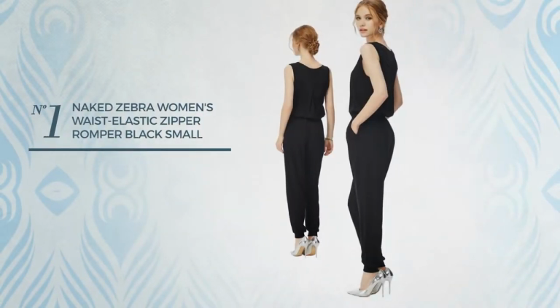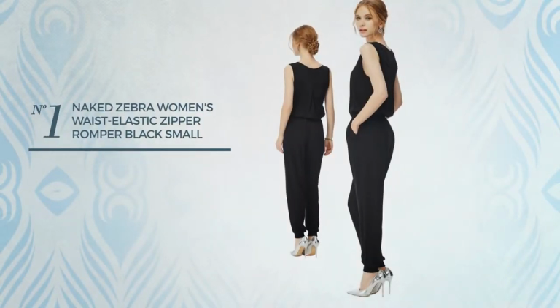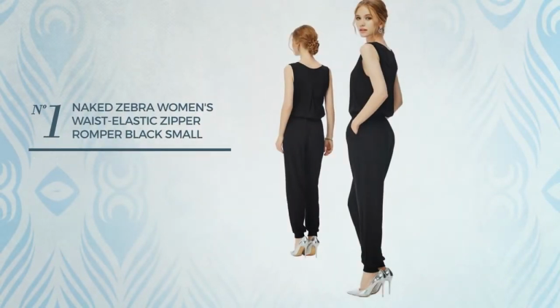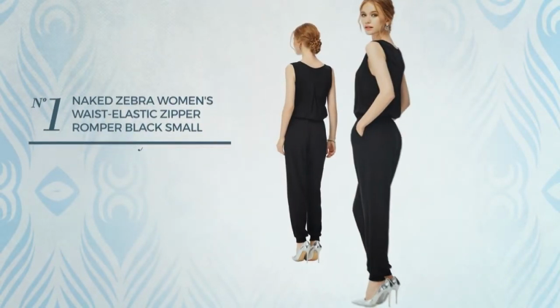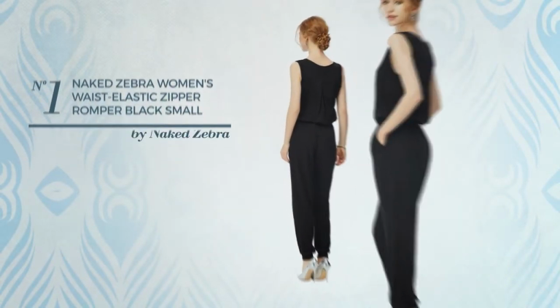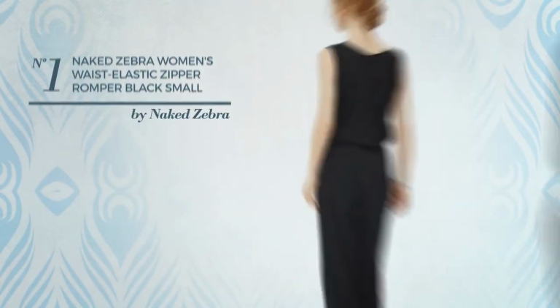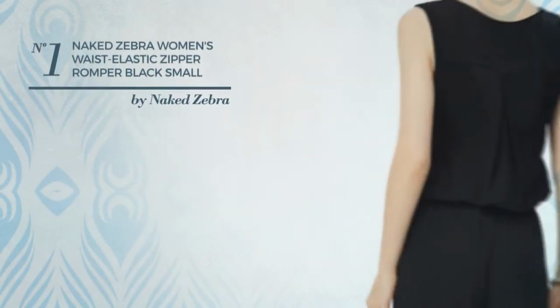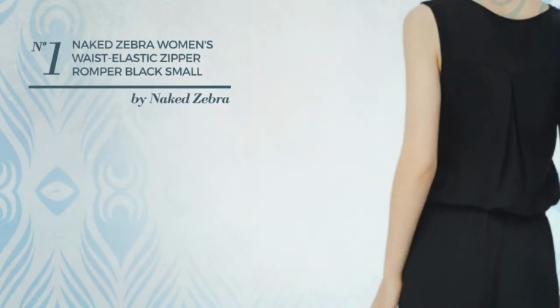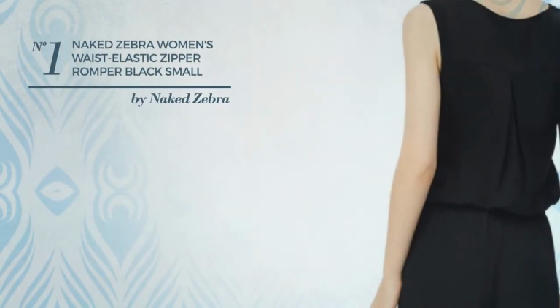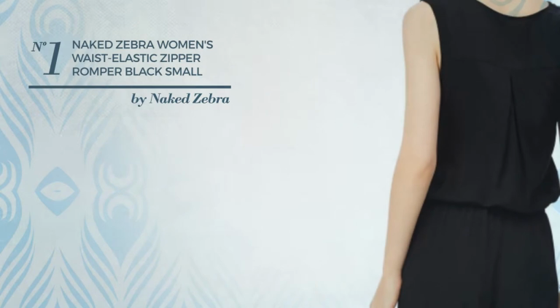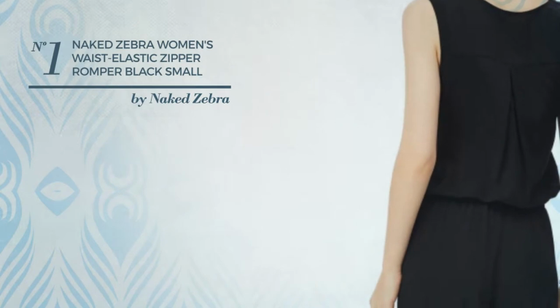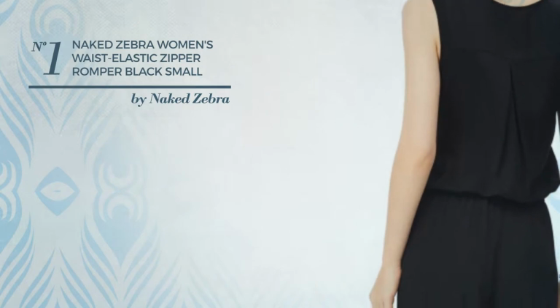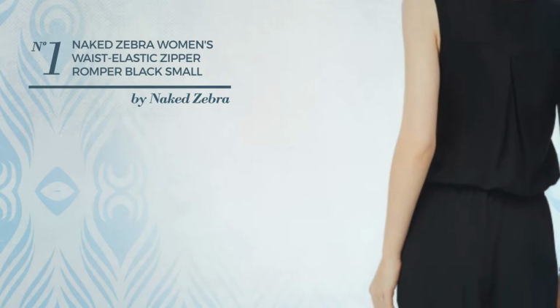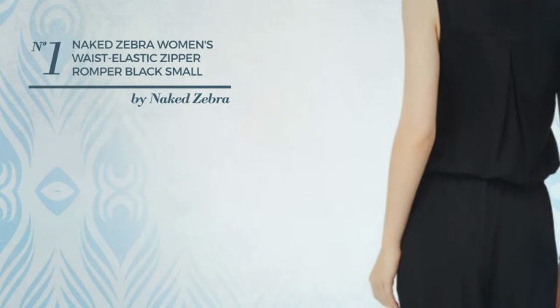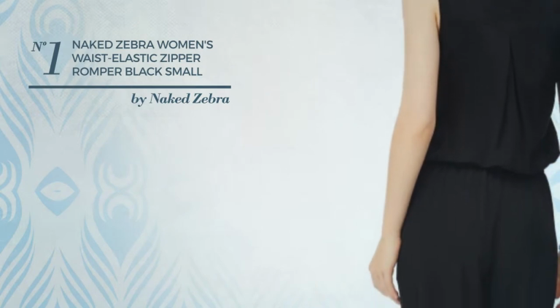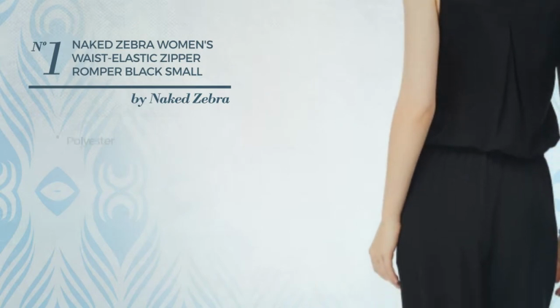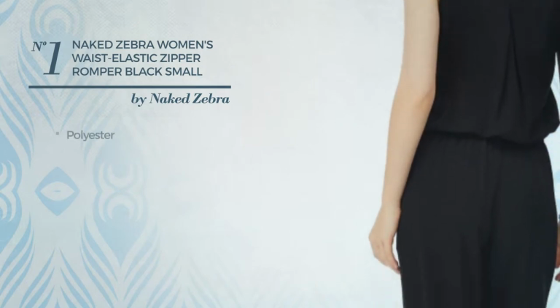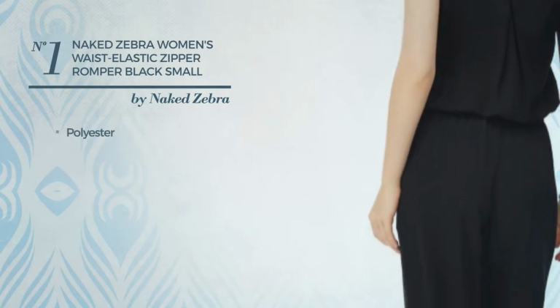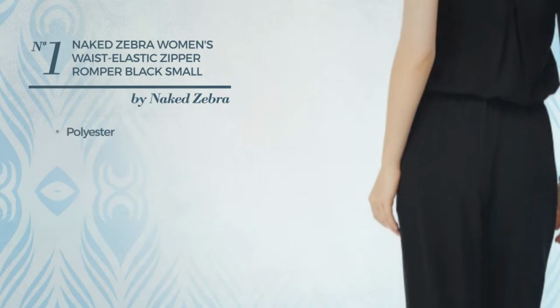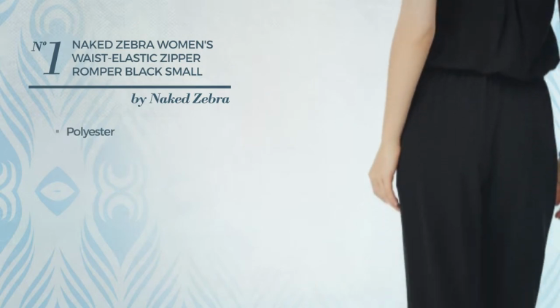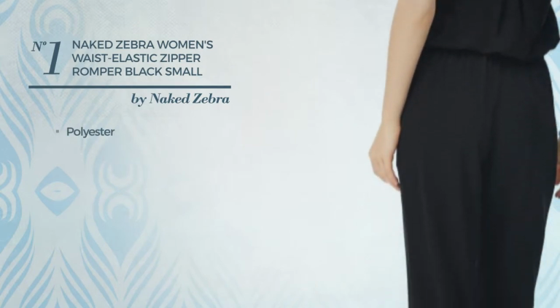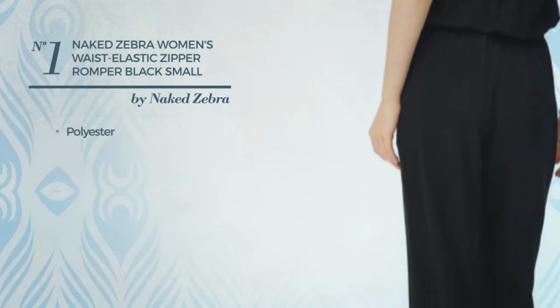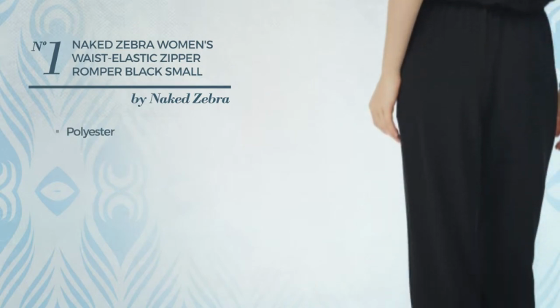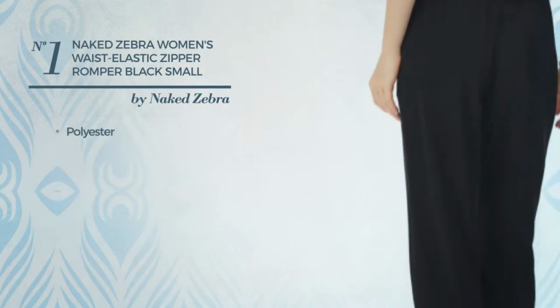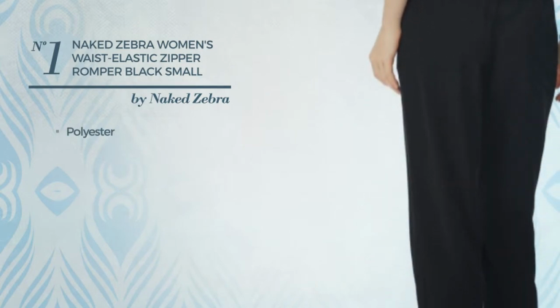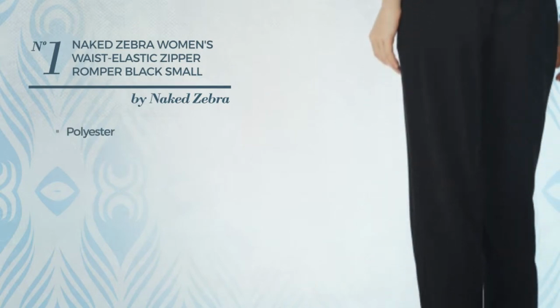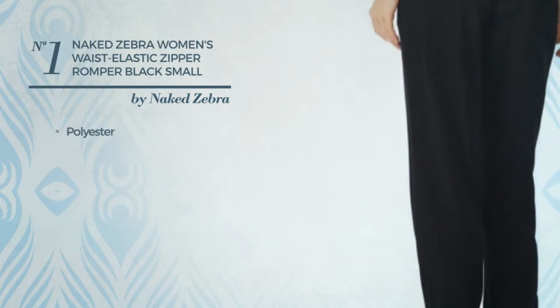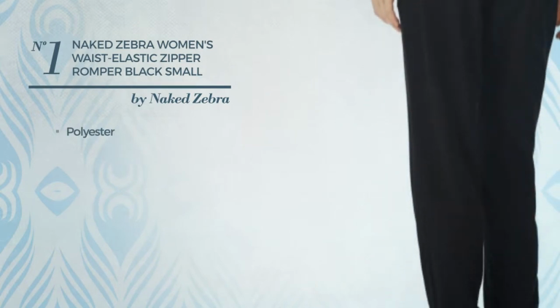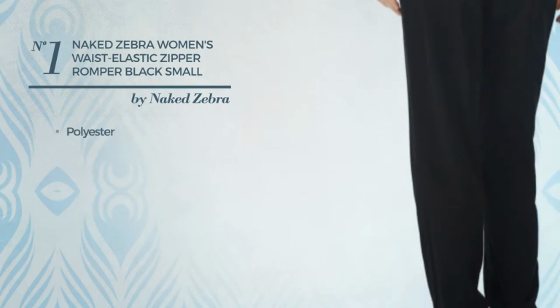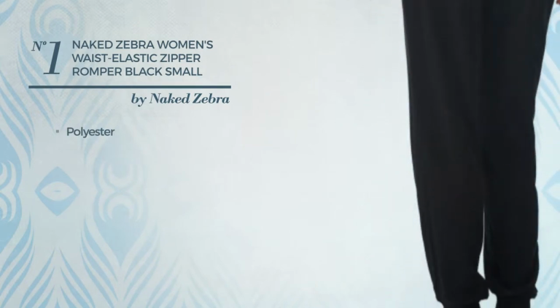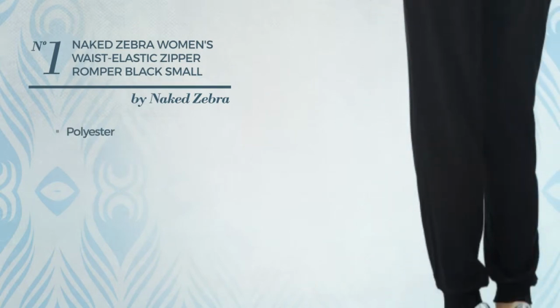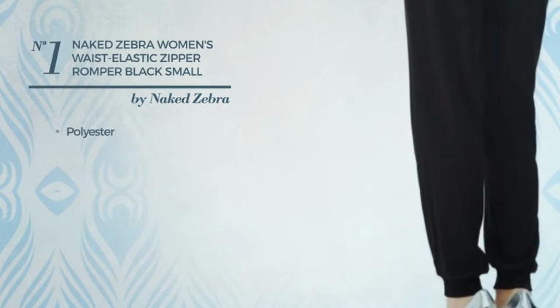Number 1. Crafted from quickly drying polyester. Available in 5 more colors.